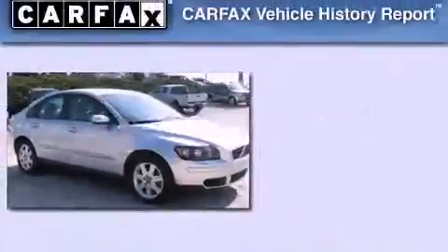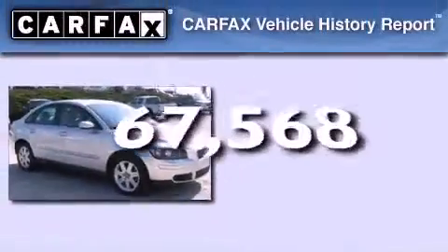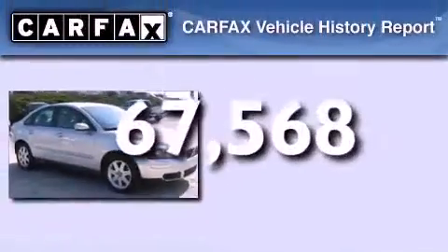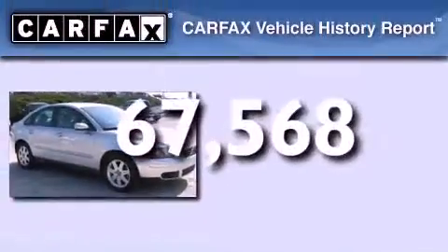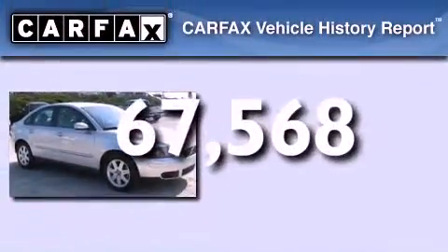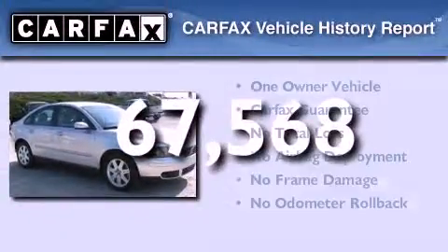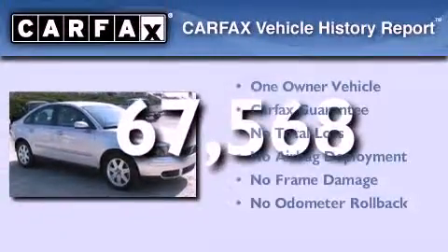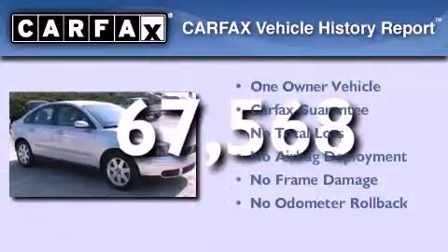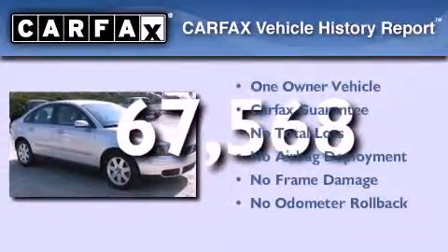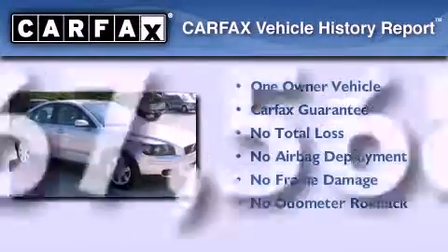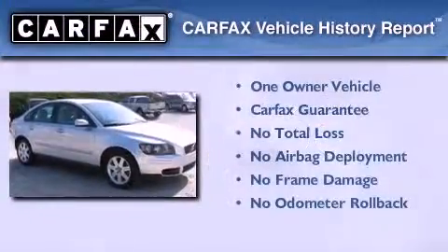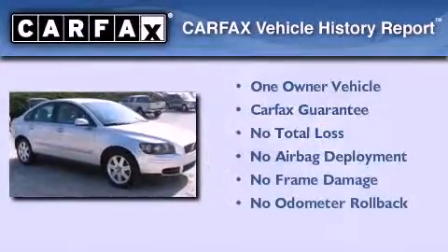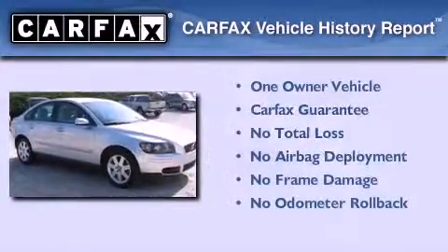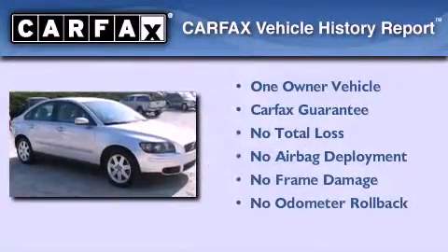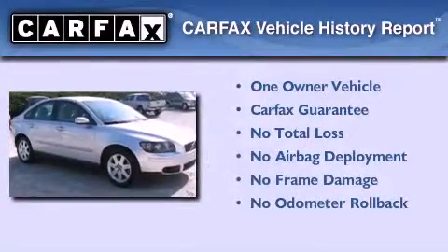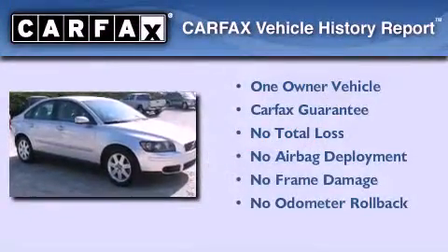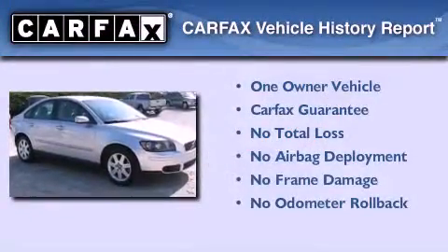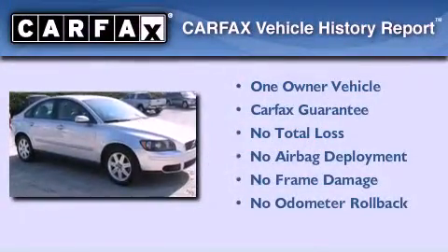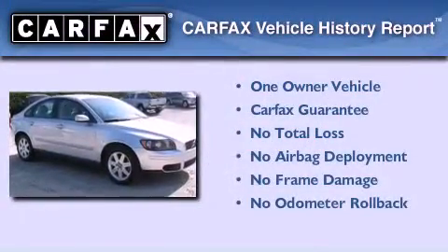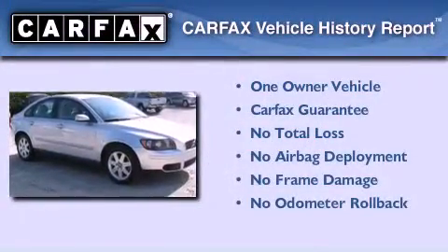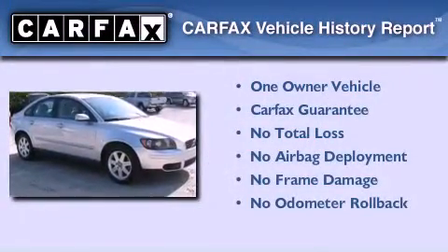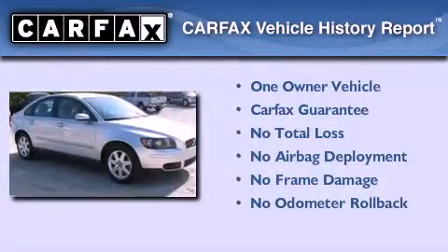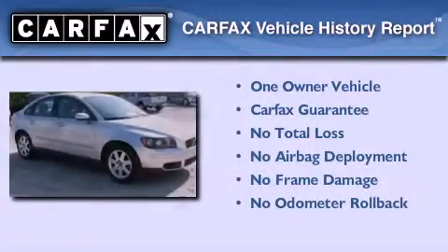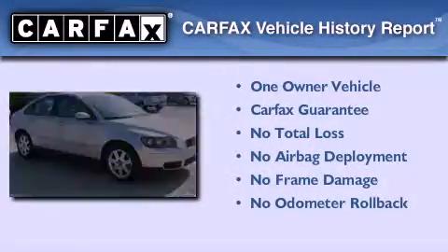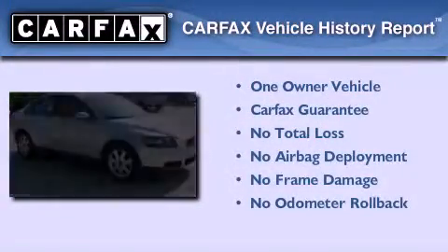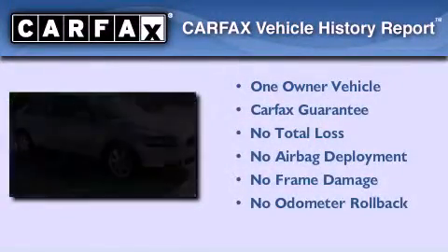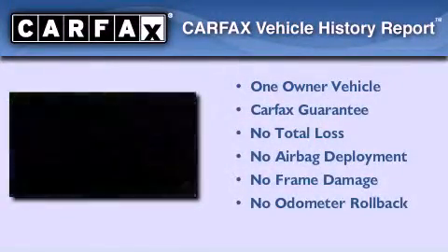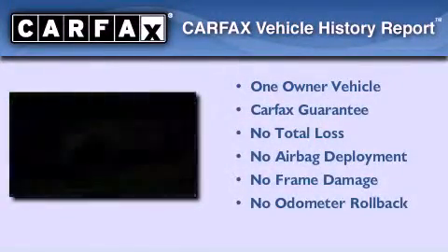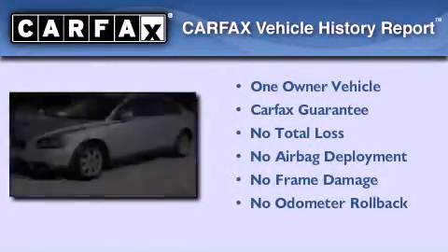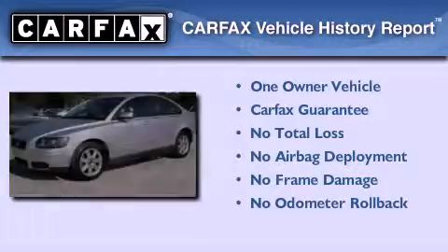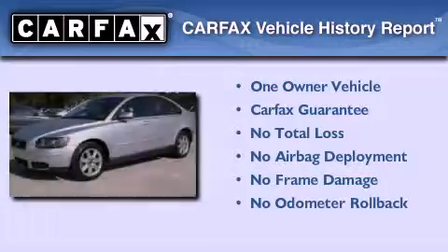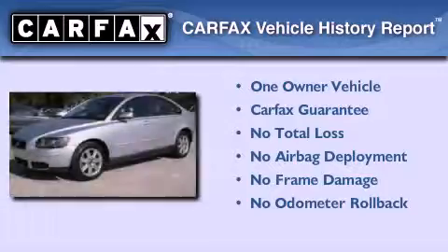This Volvo has had only one owner and it qualifies for the Carfax buyback guarantee.